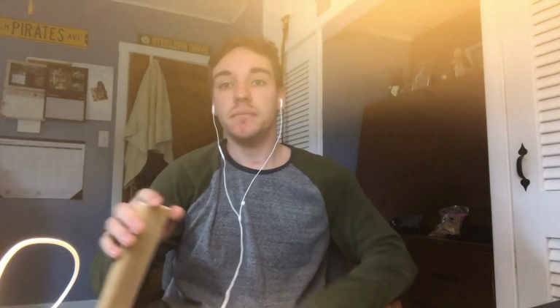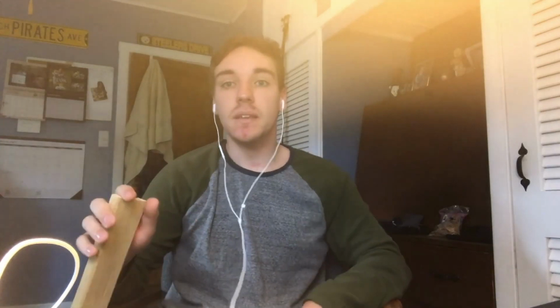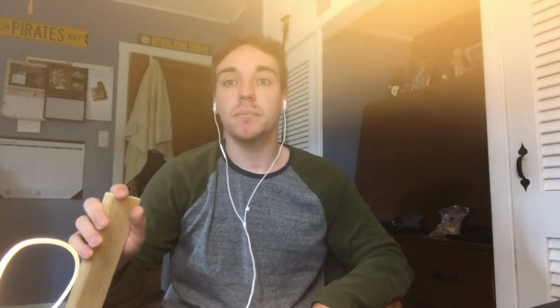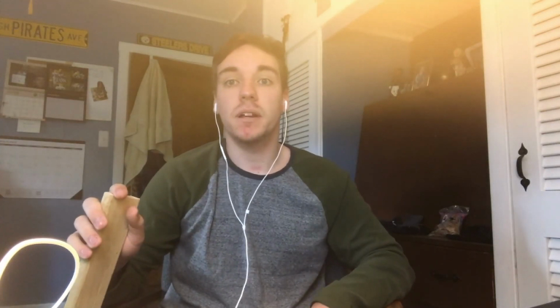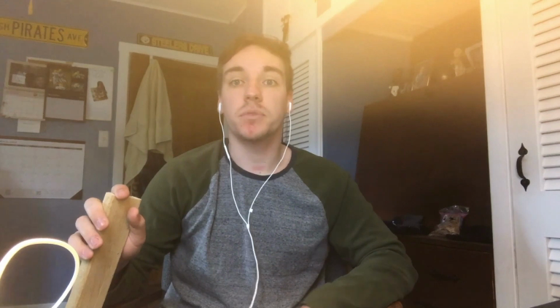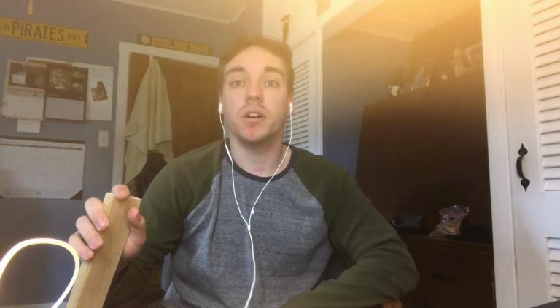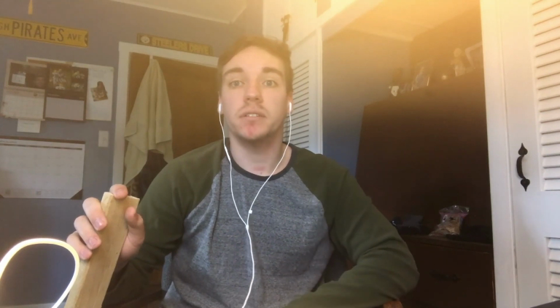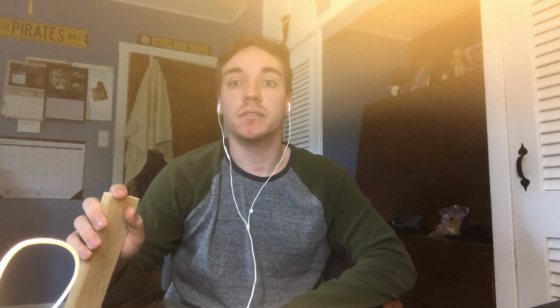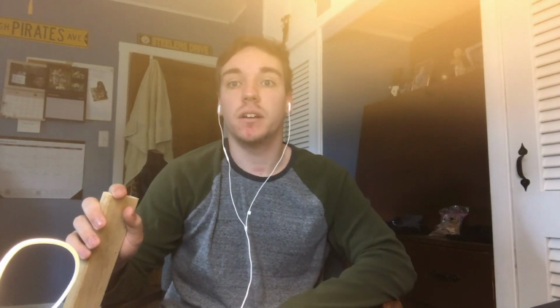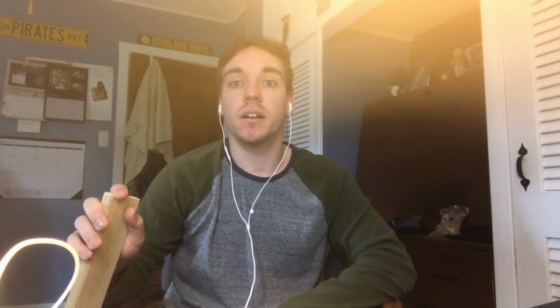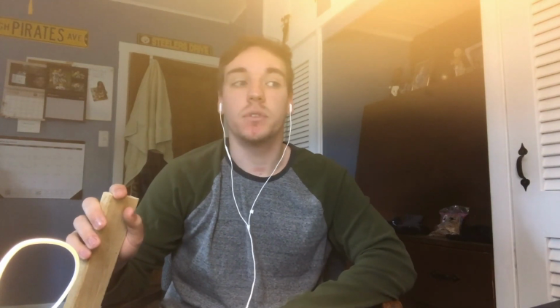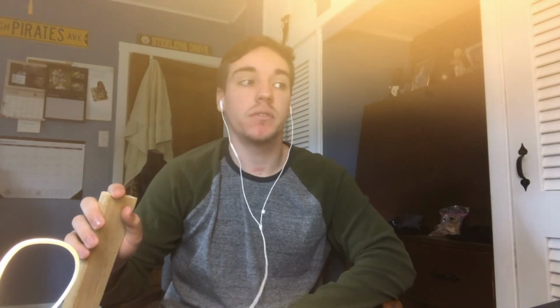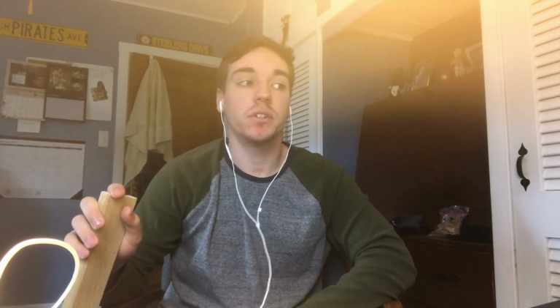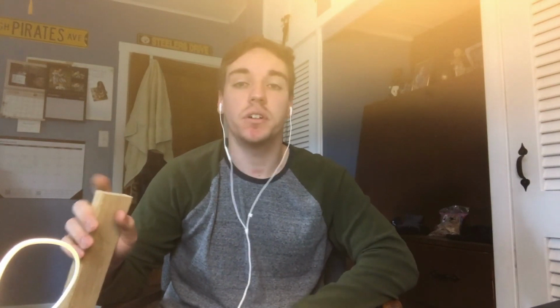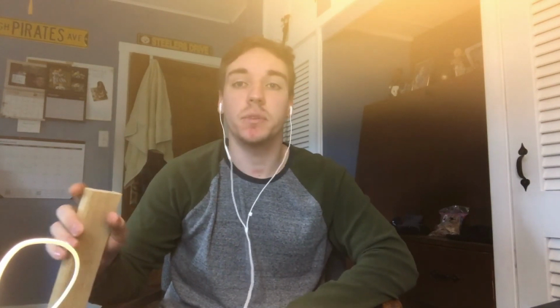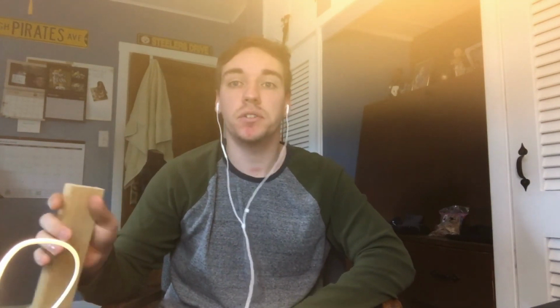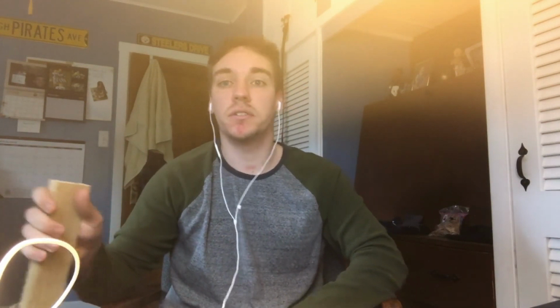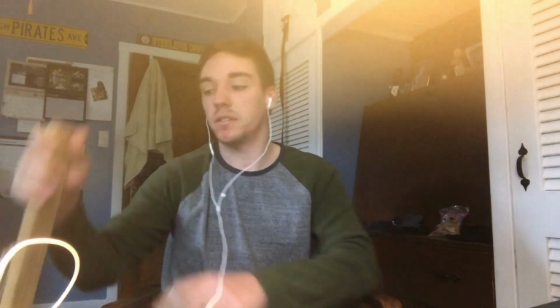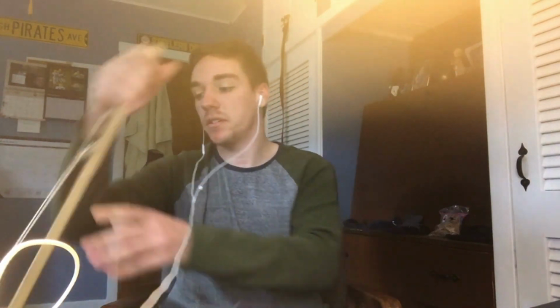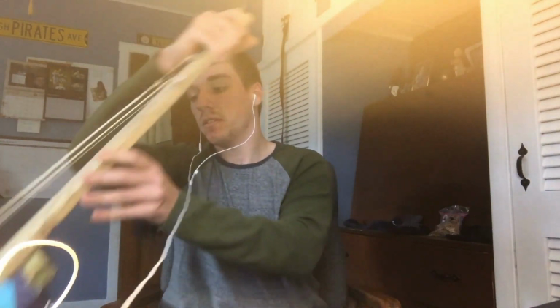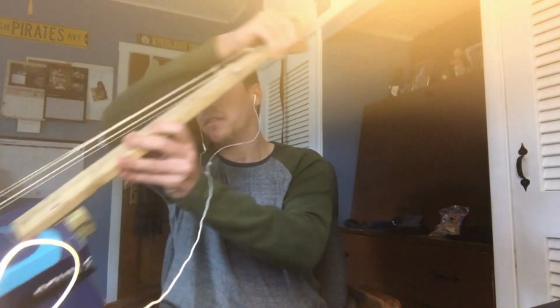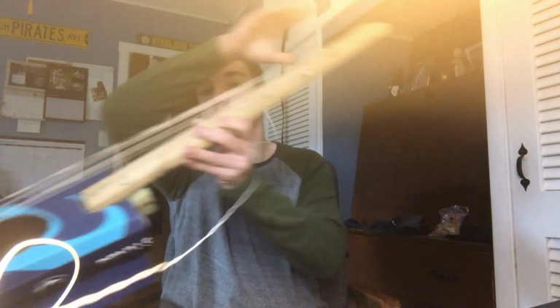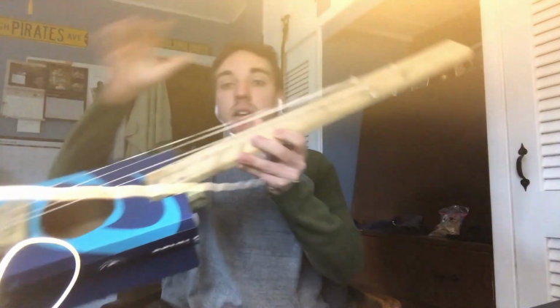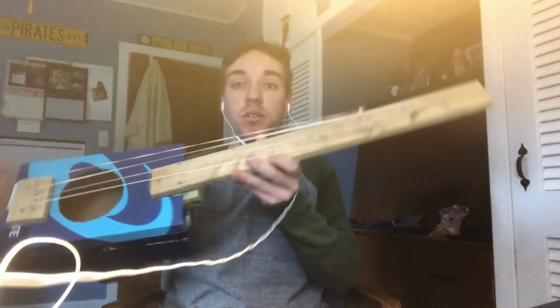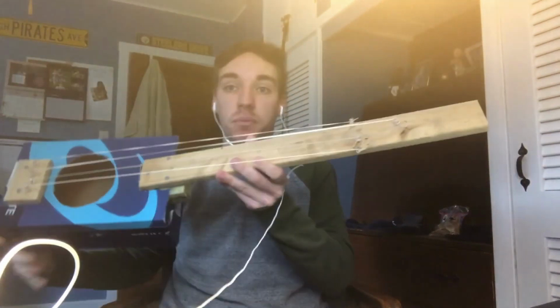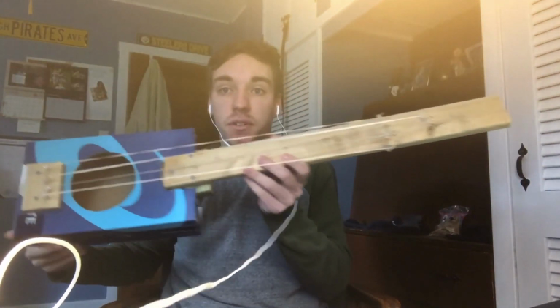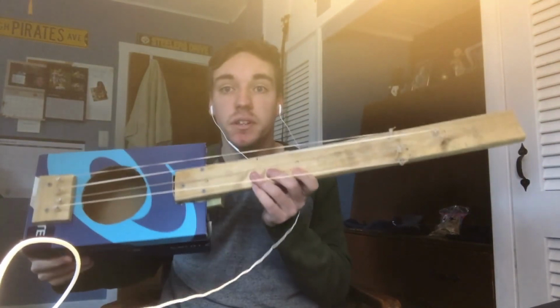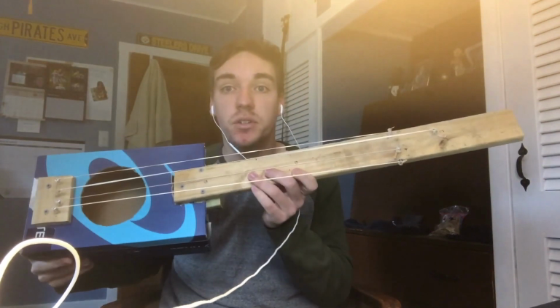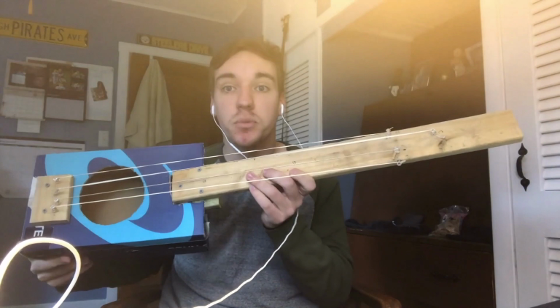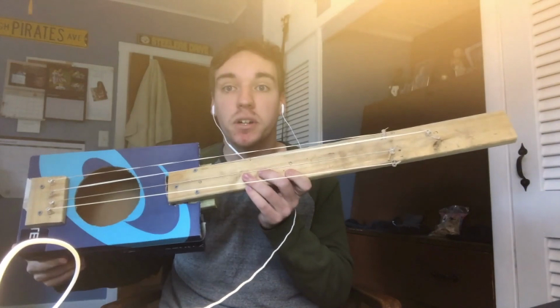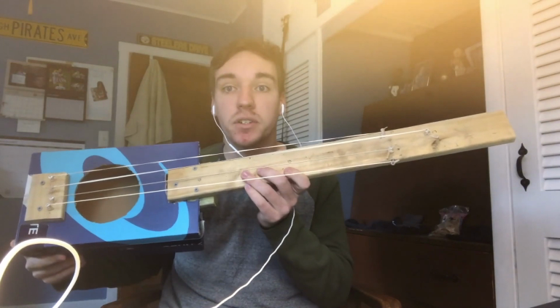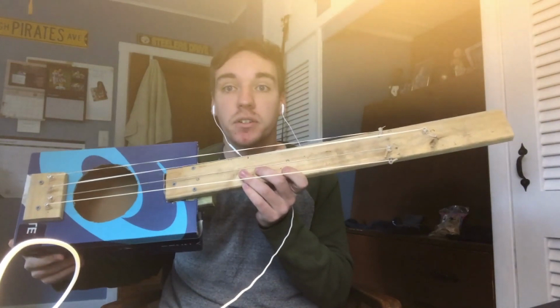My name's Colin. I'm a civil engineering major. This is my instrument, the shoebox guitar.